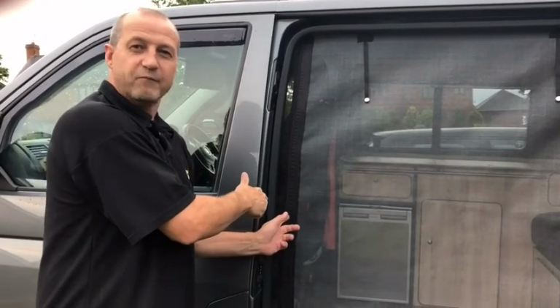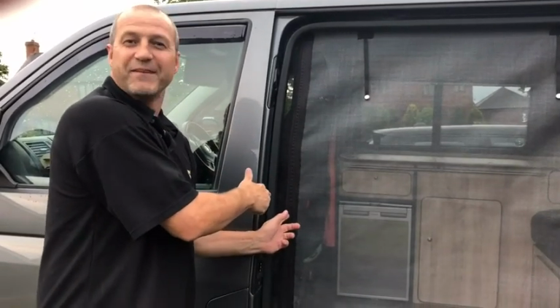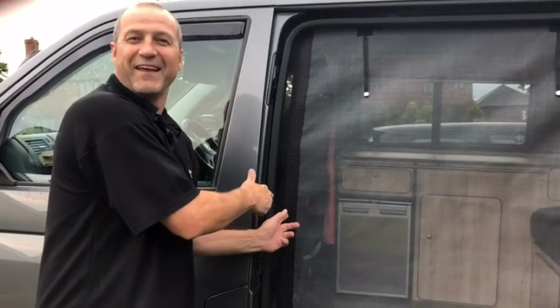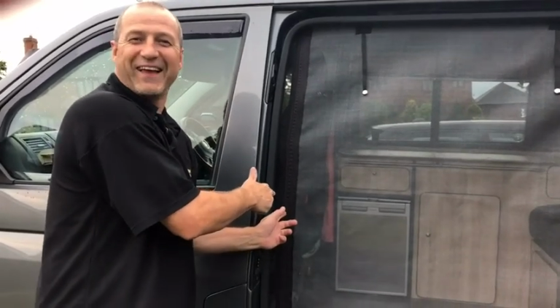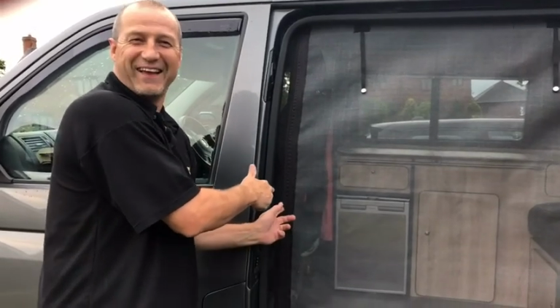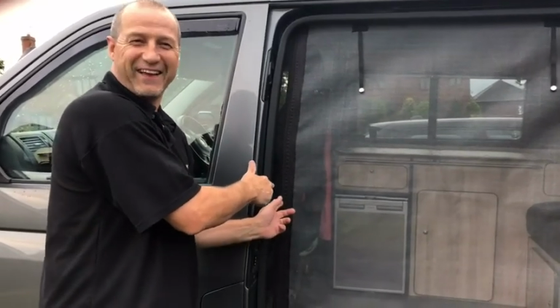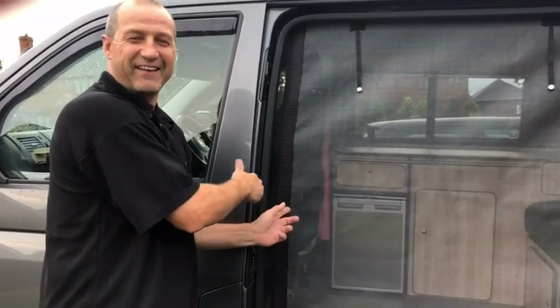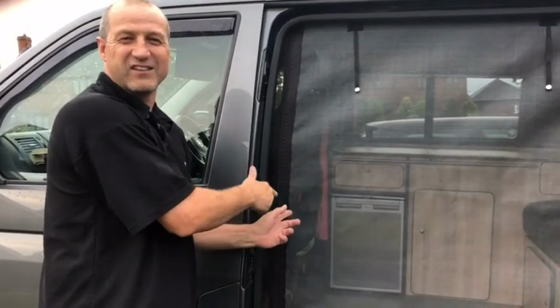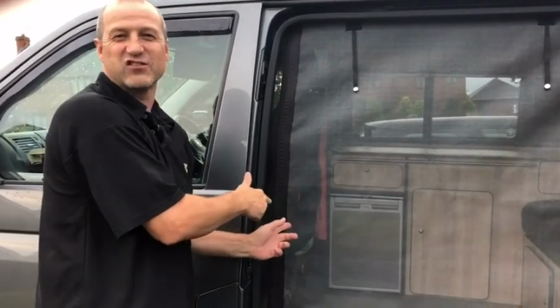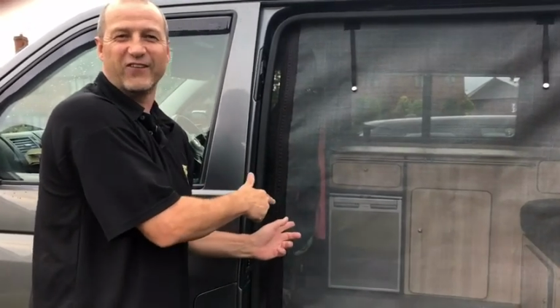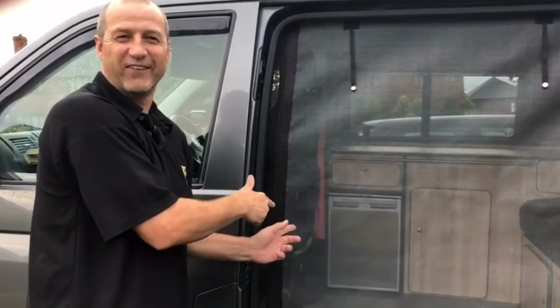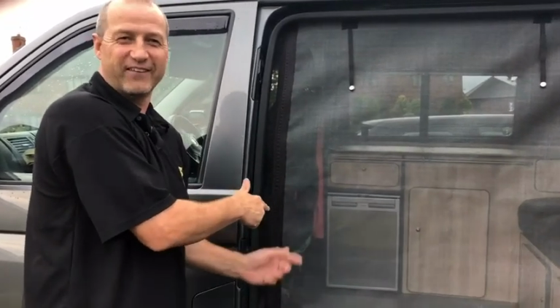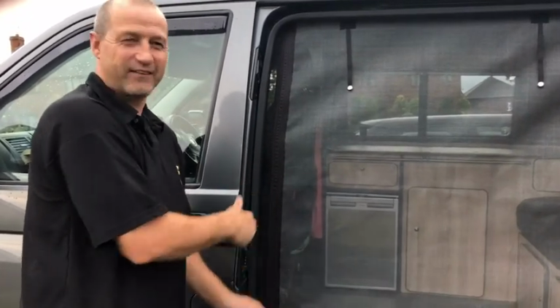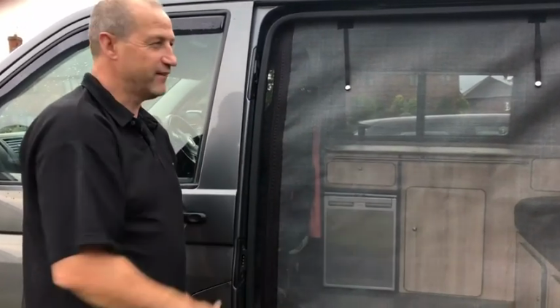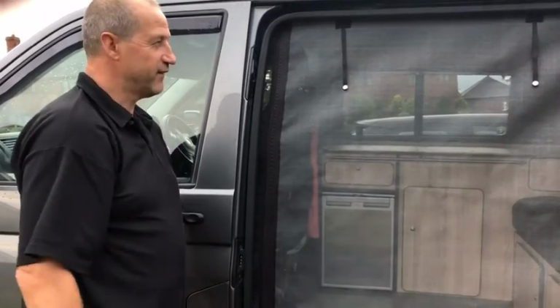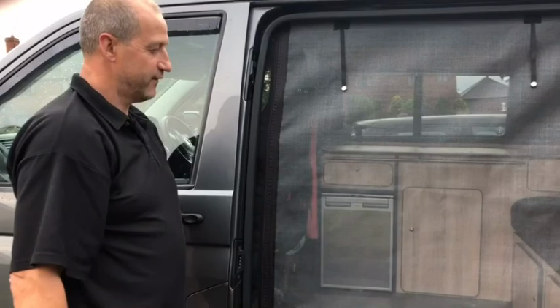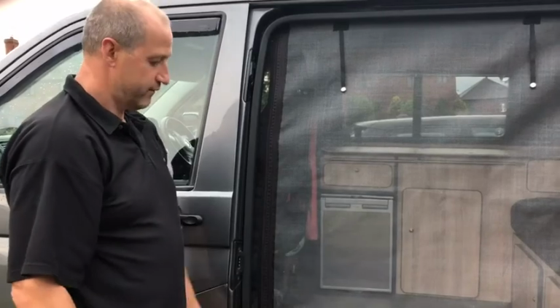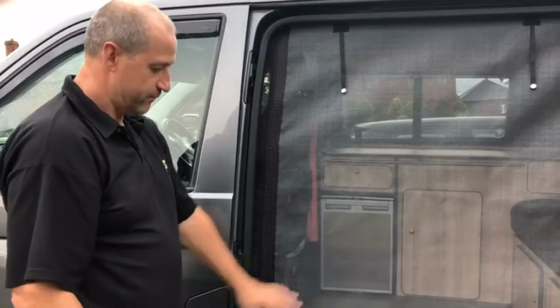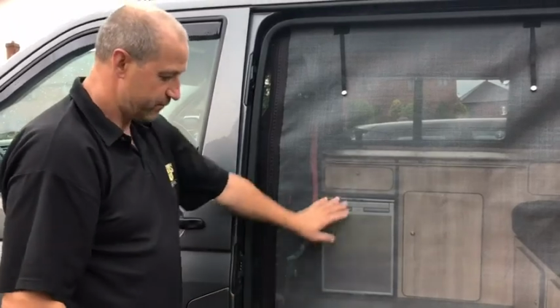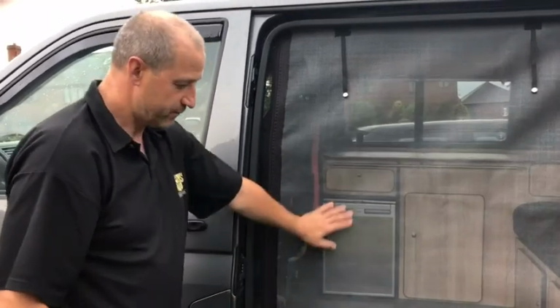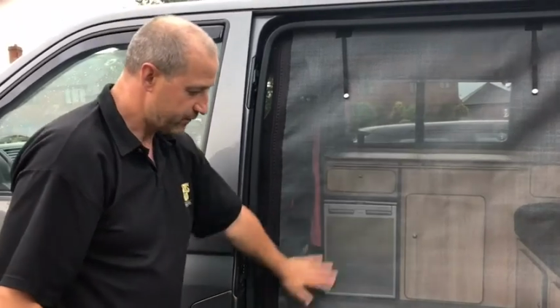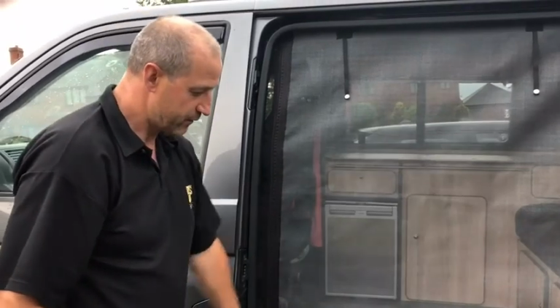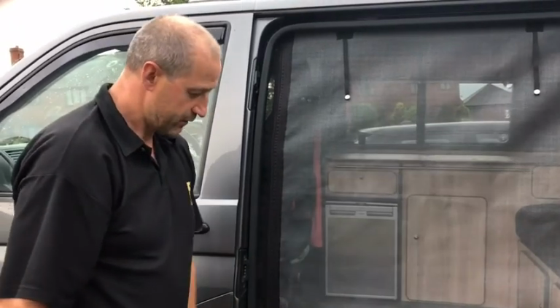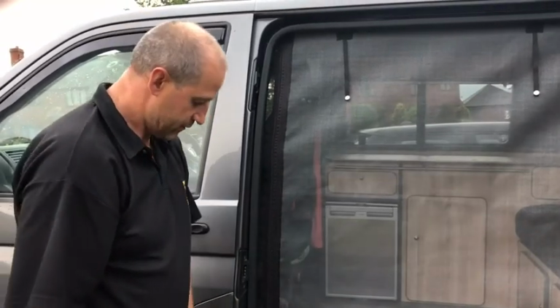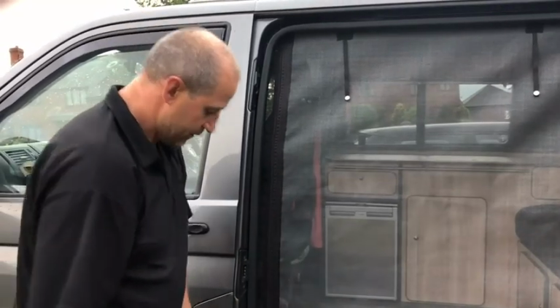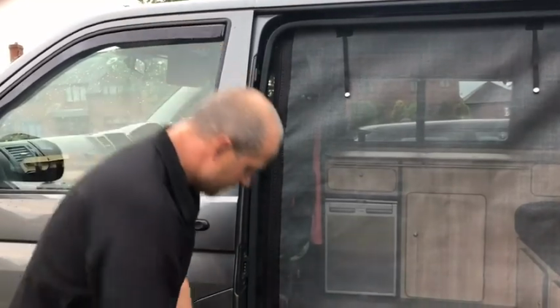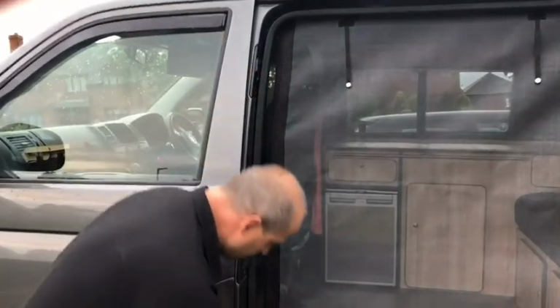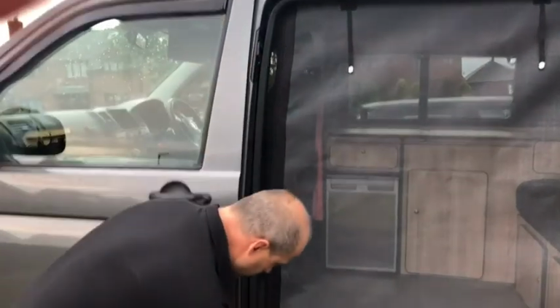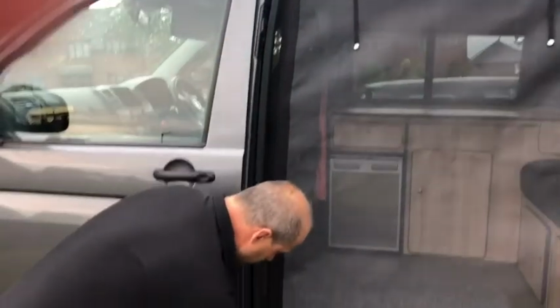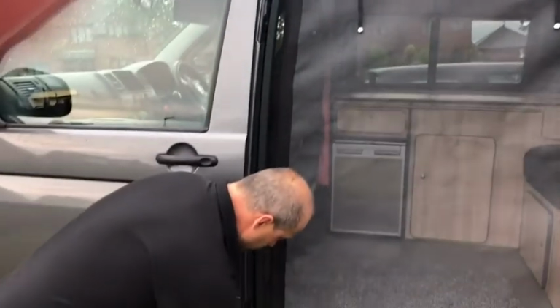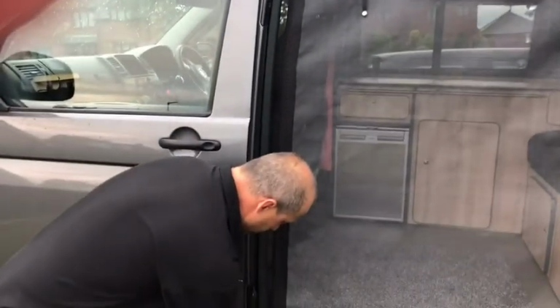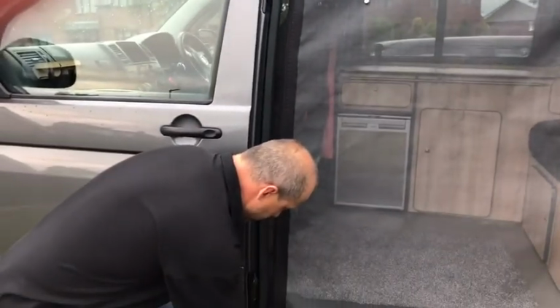Make sure you leave a little bit extra material on the side and it will be easier to put it back in.